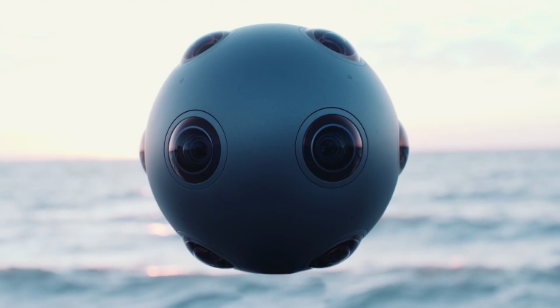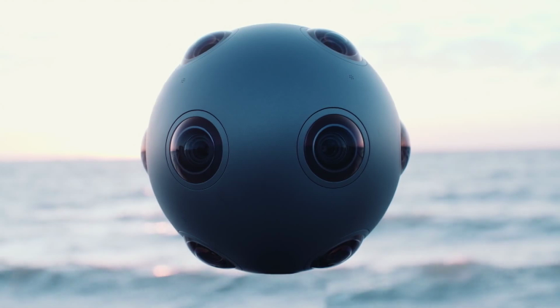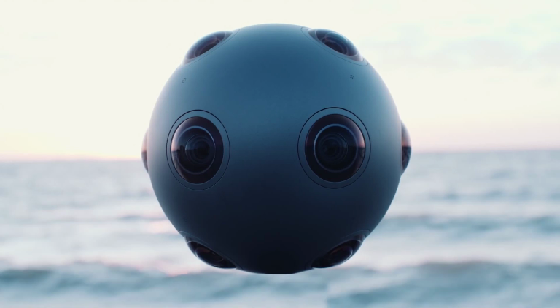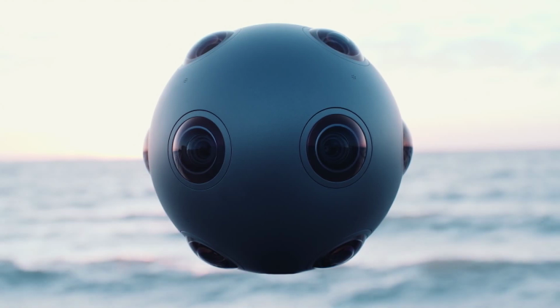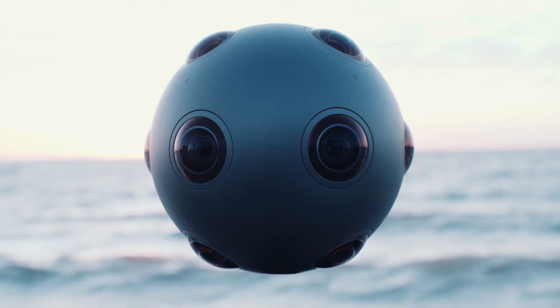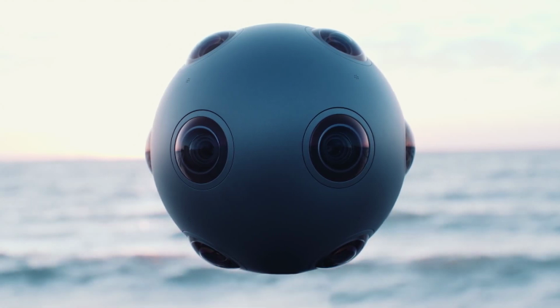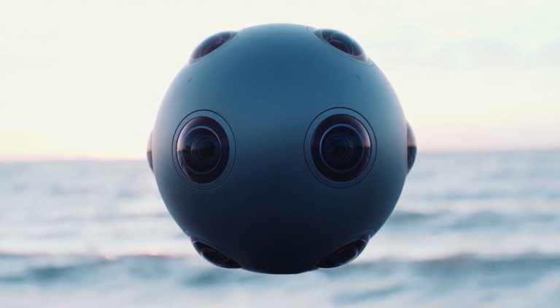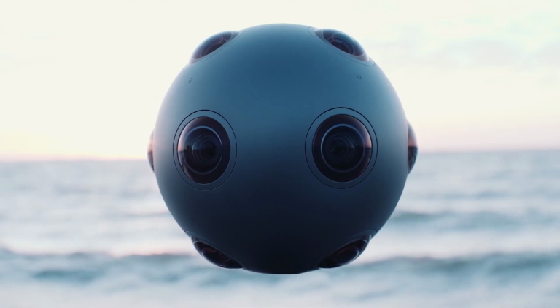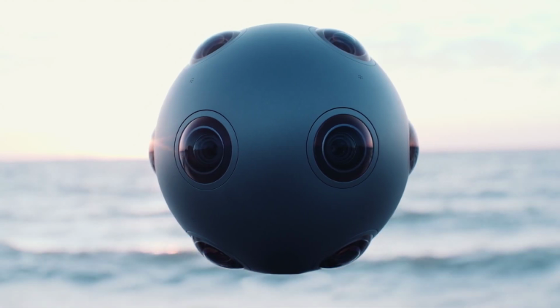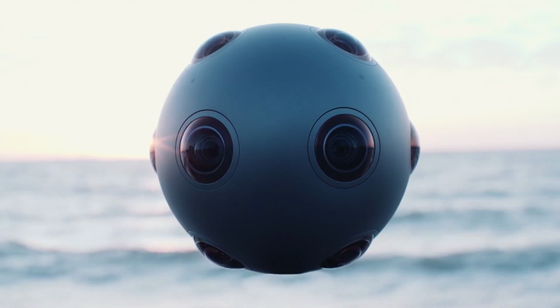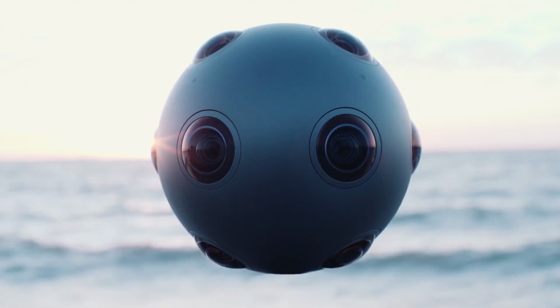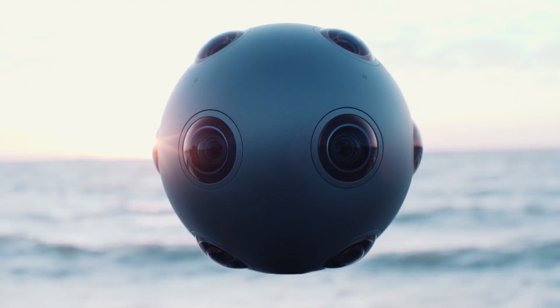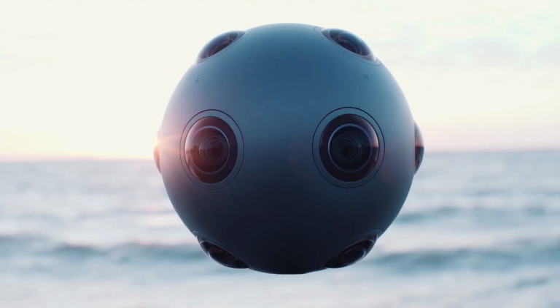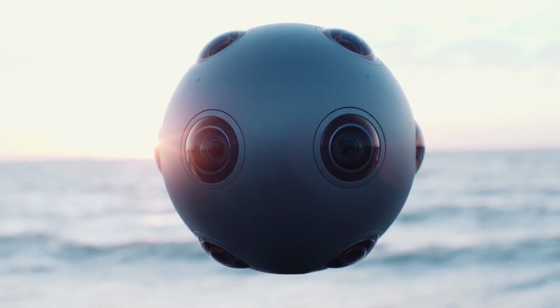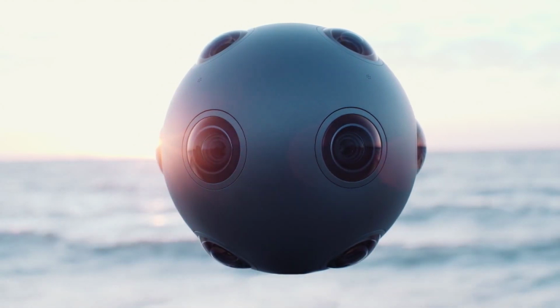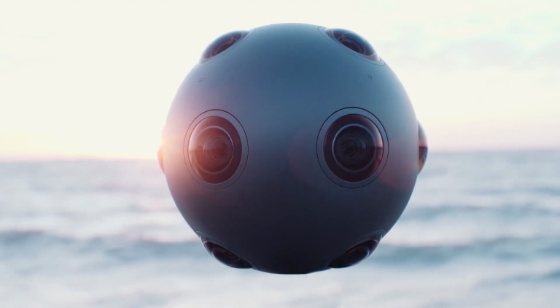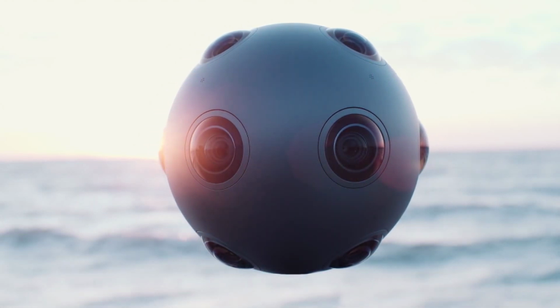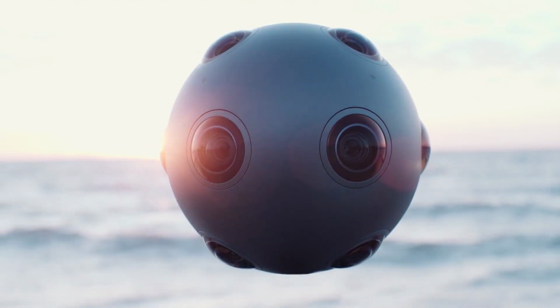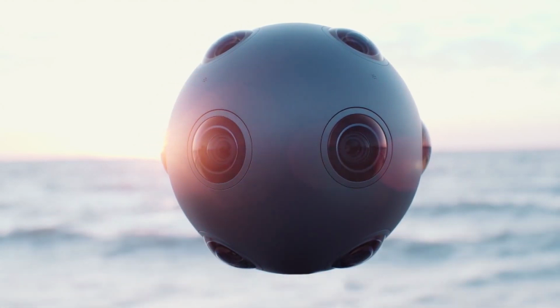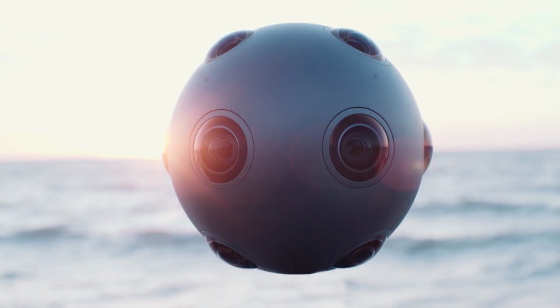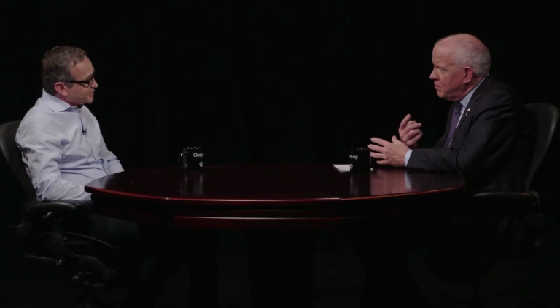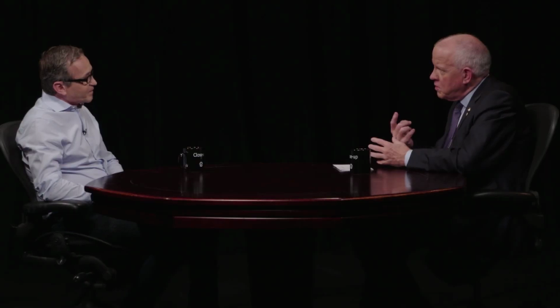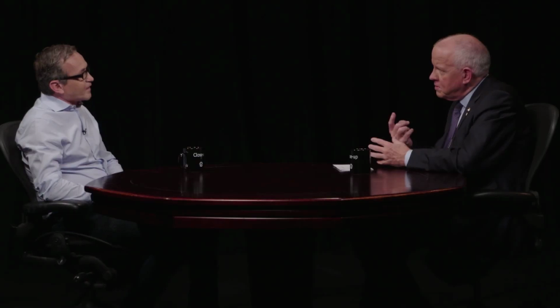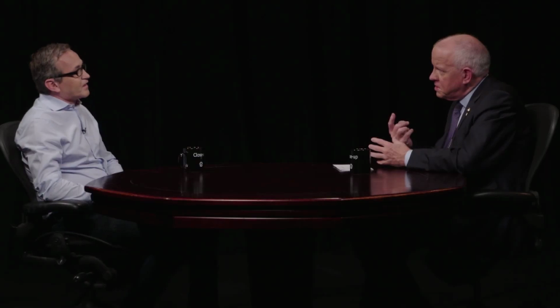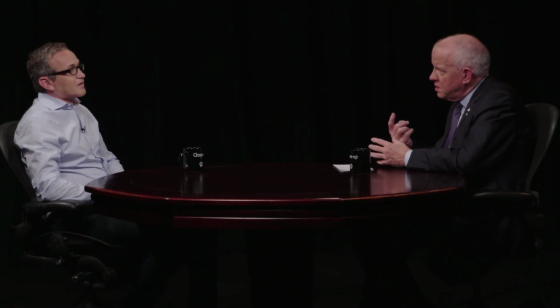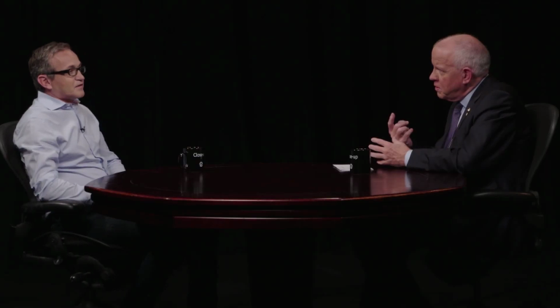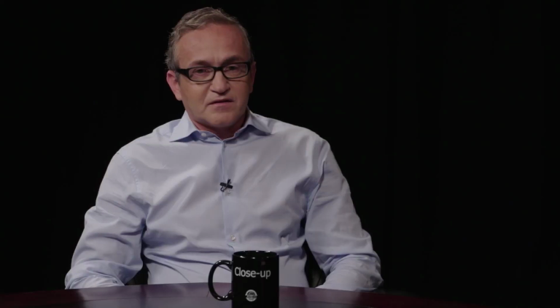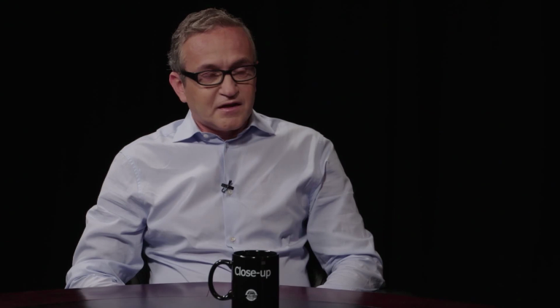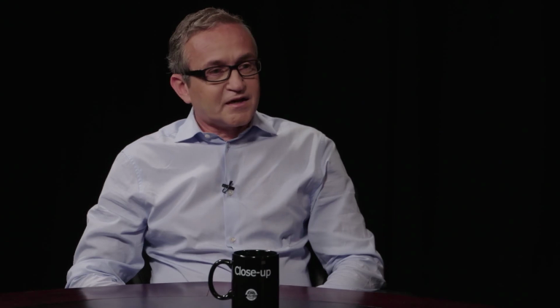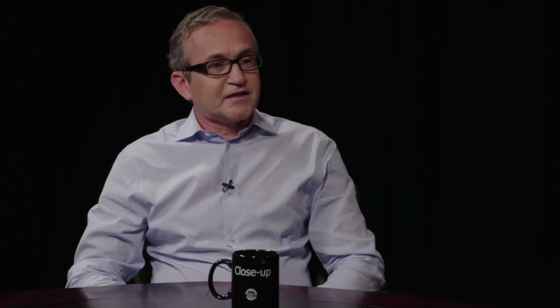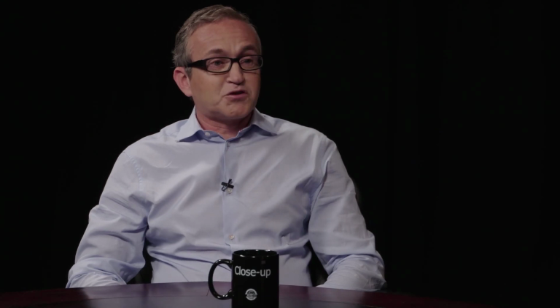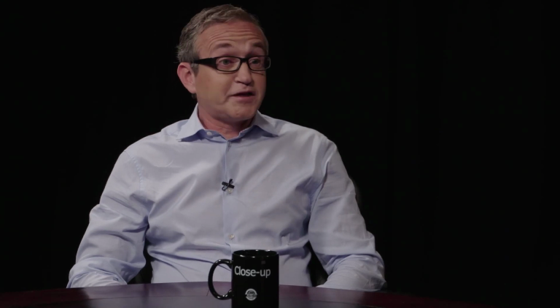How many lenses? Eight. And do they capture the complete 360-degree picture? Yes, in 3D.